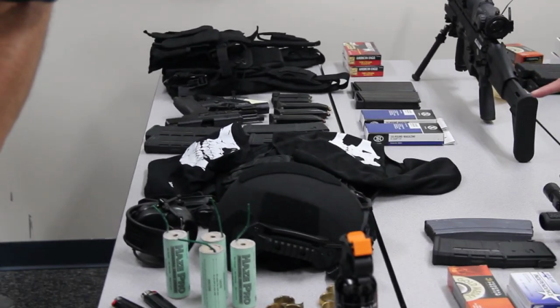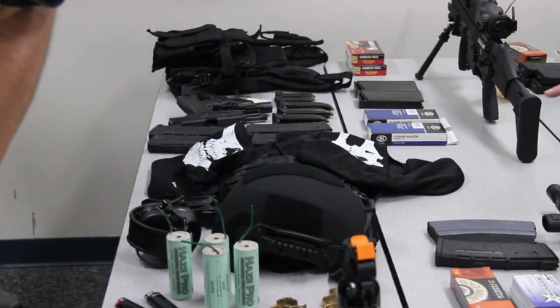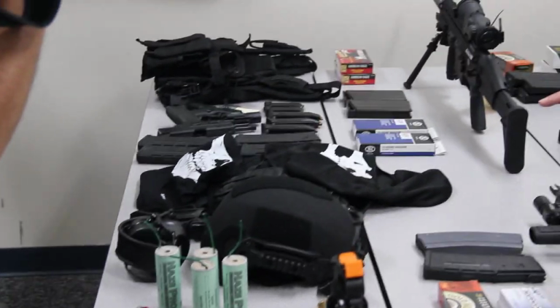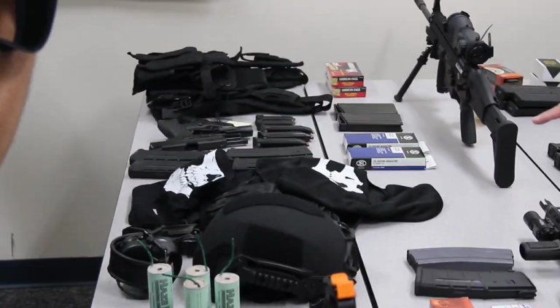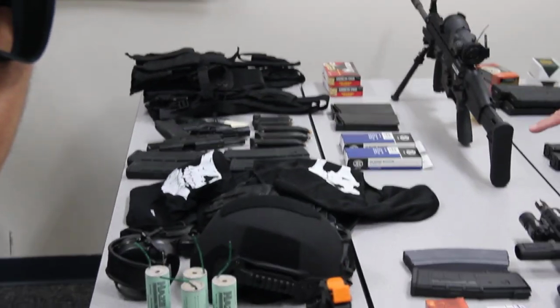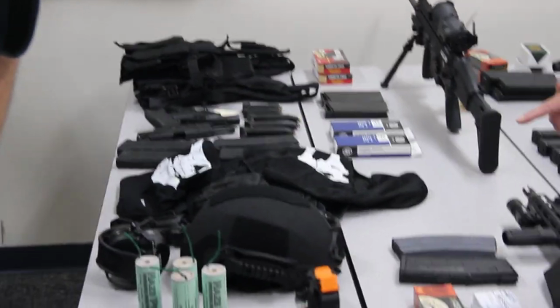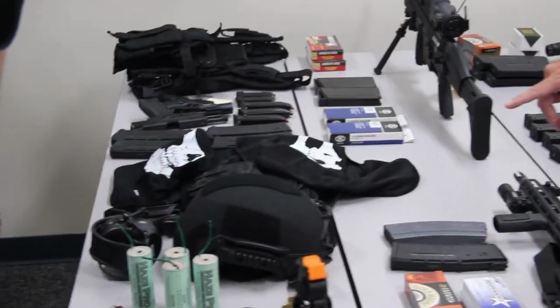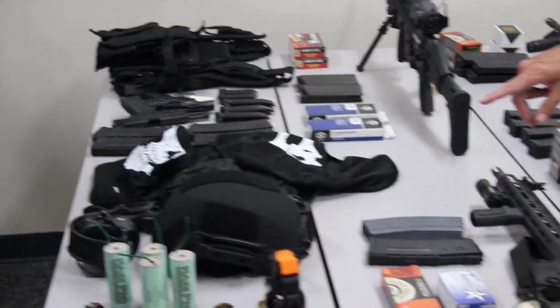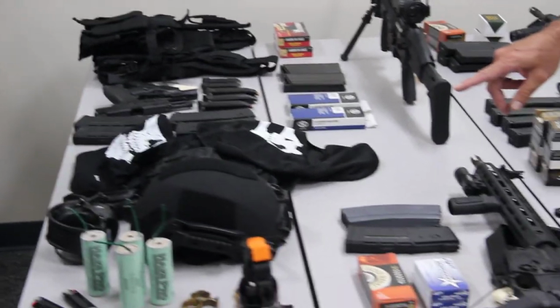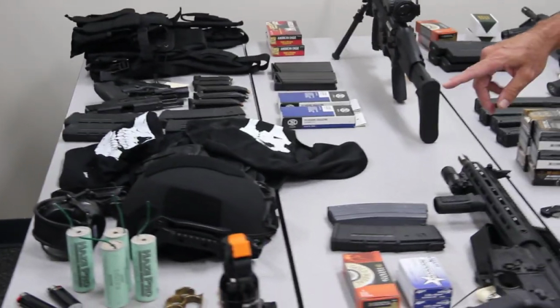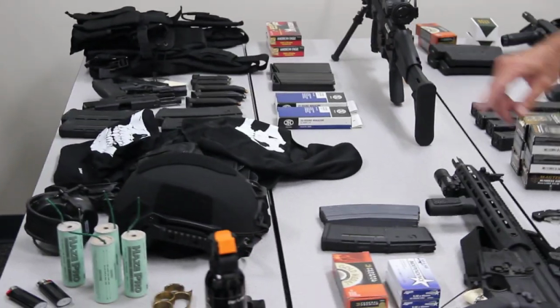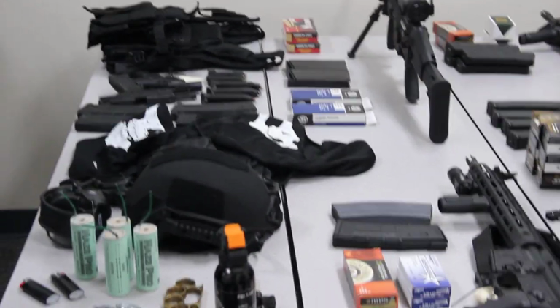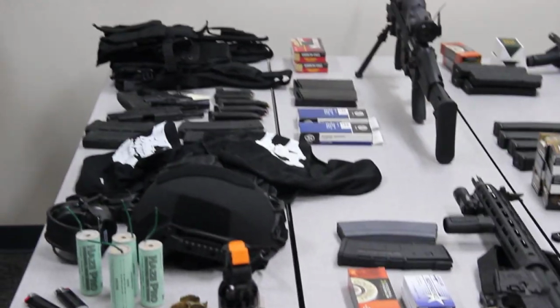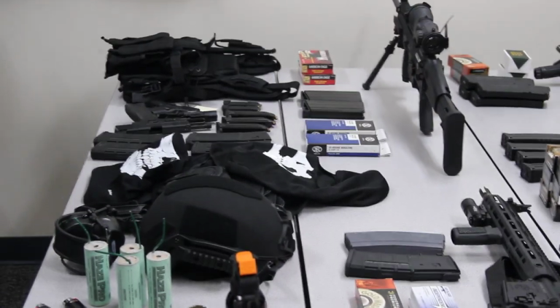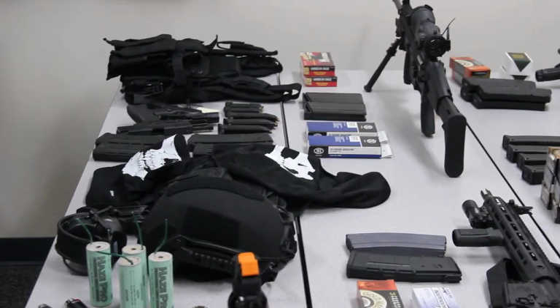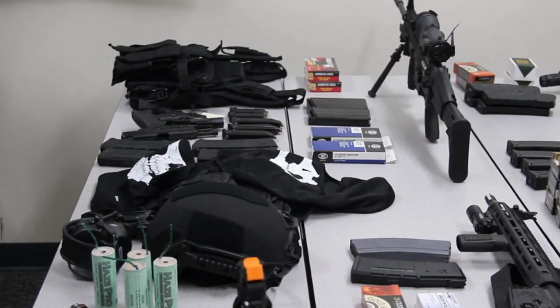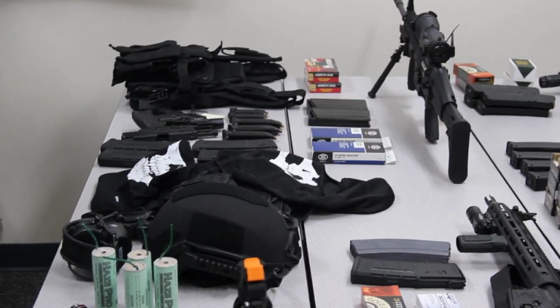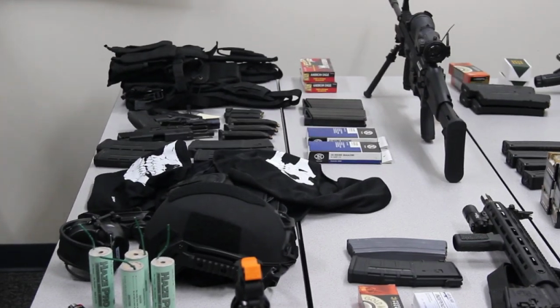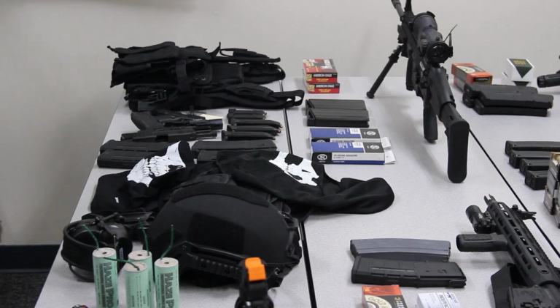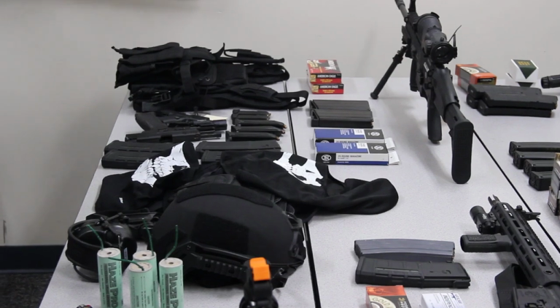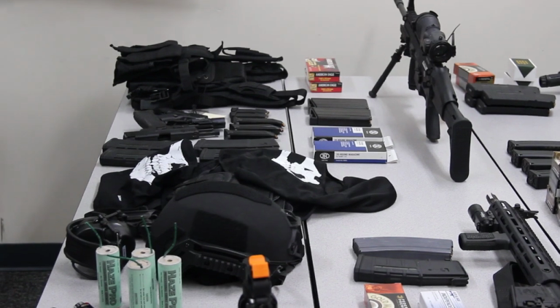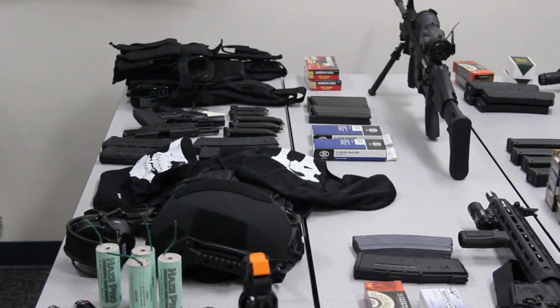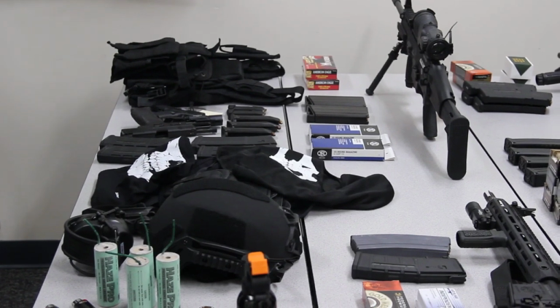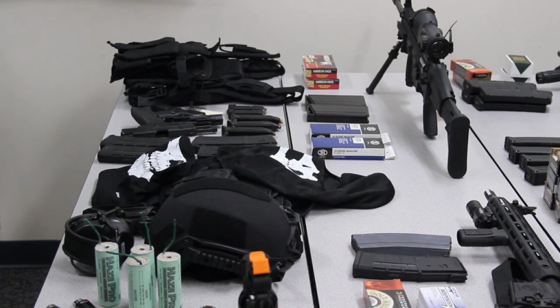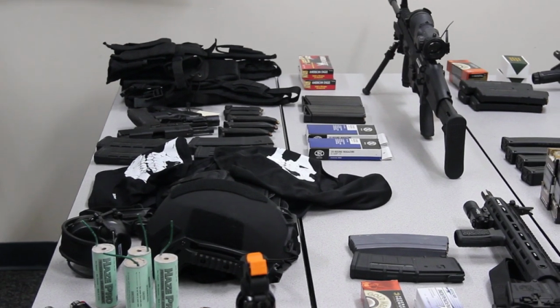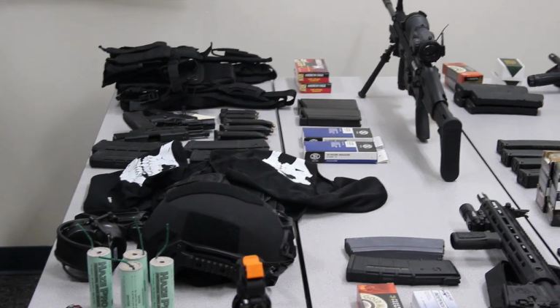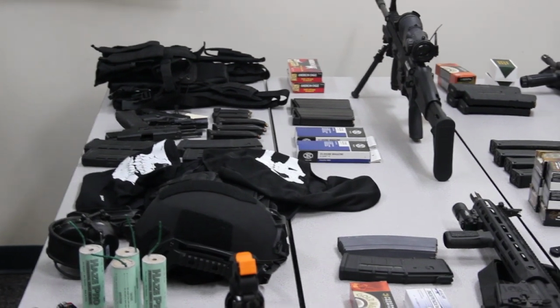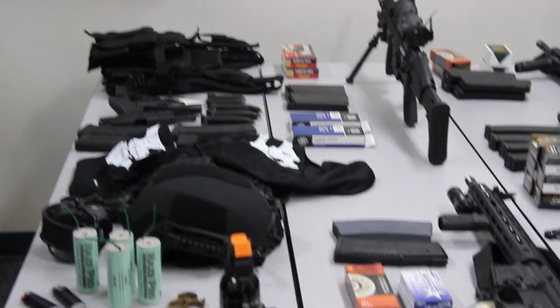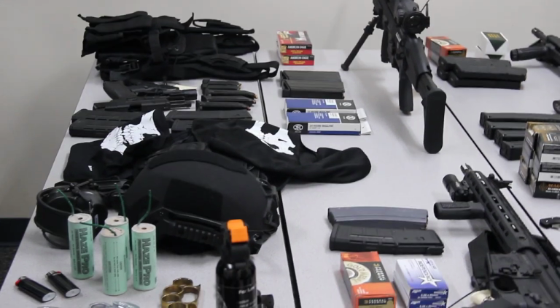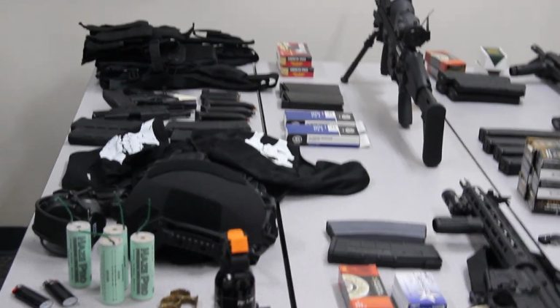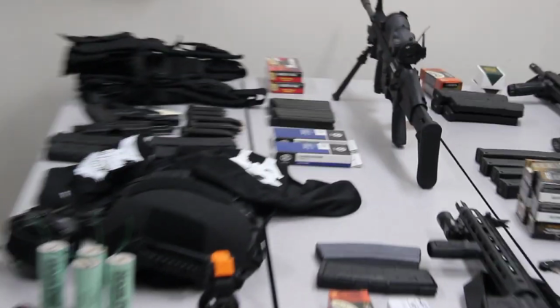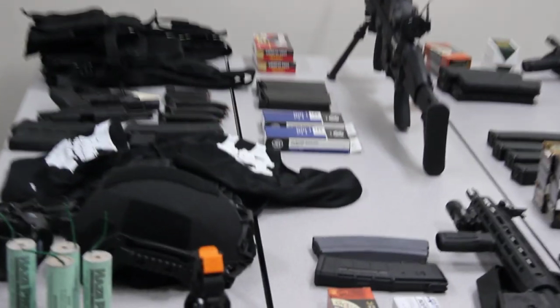Smoke grenades. Binoculars, range finders.